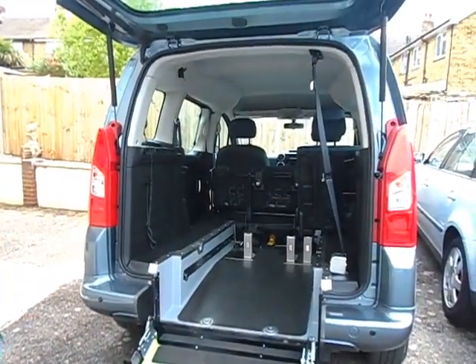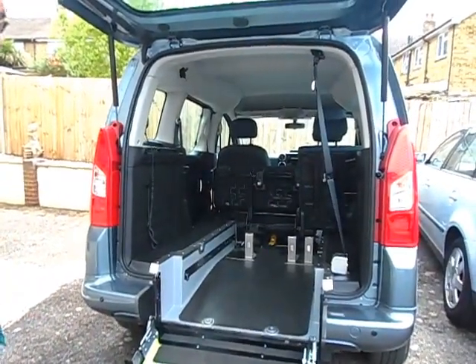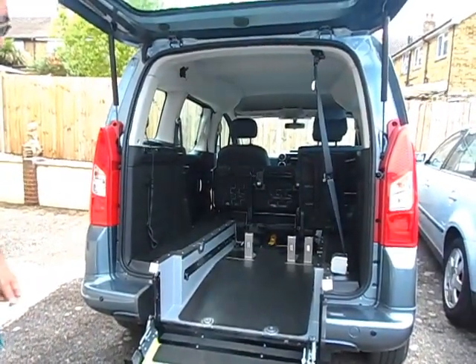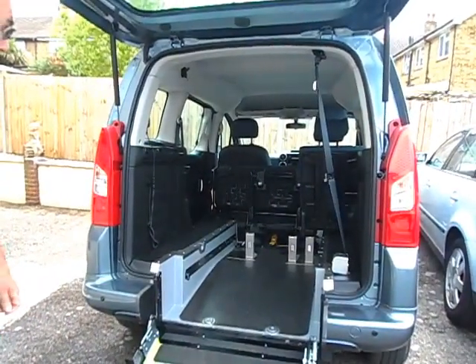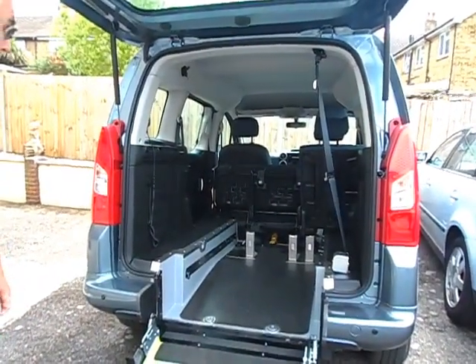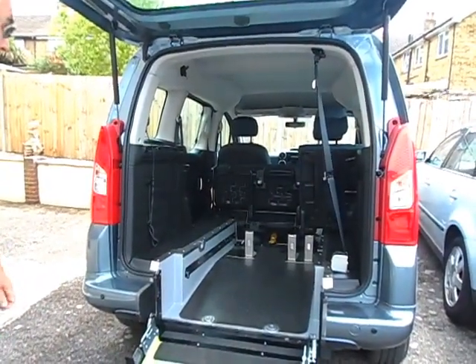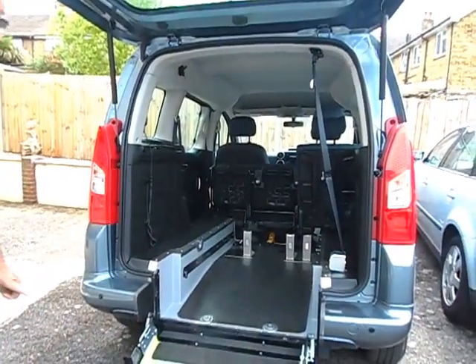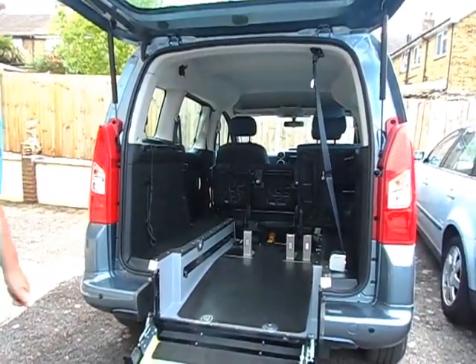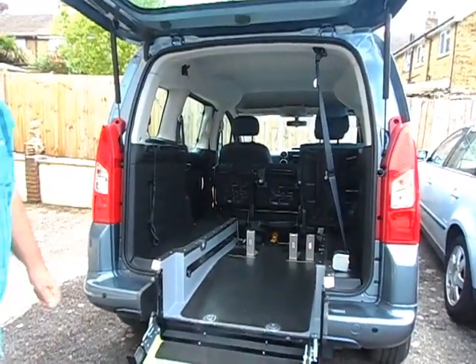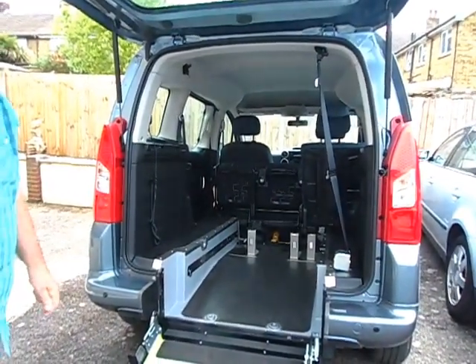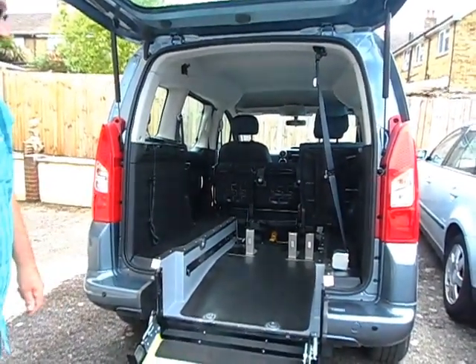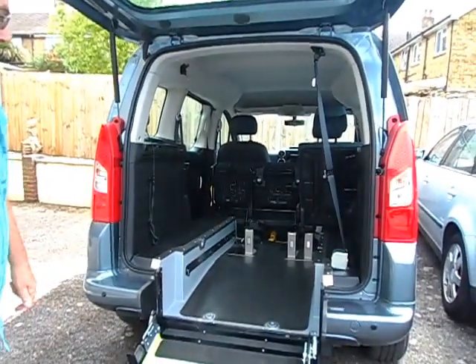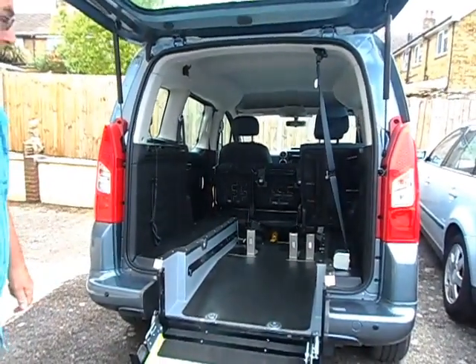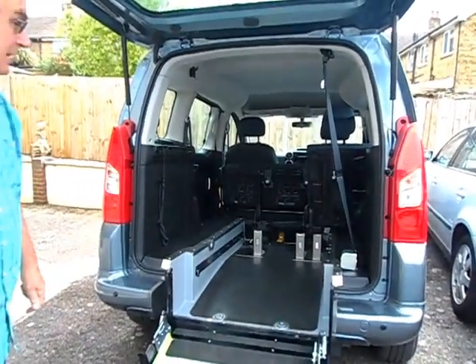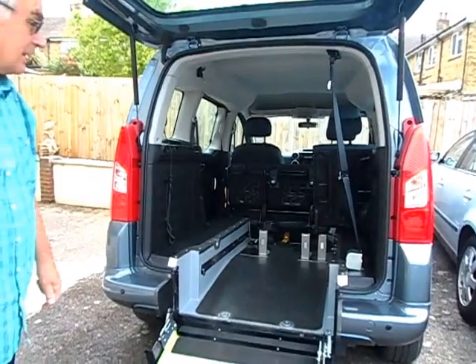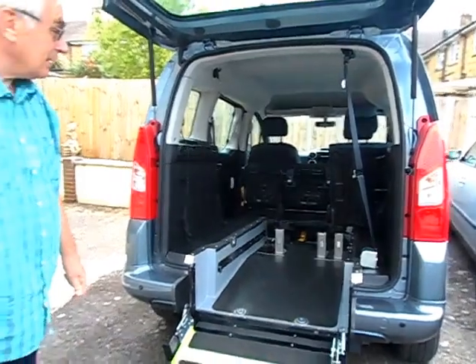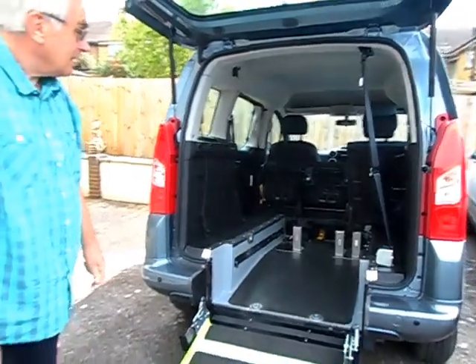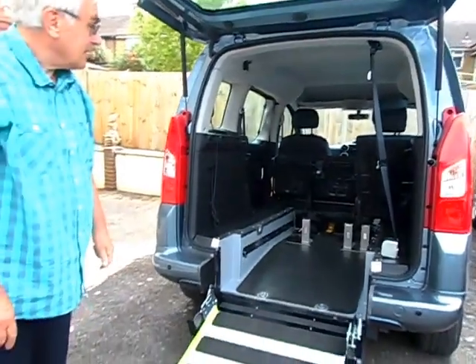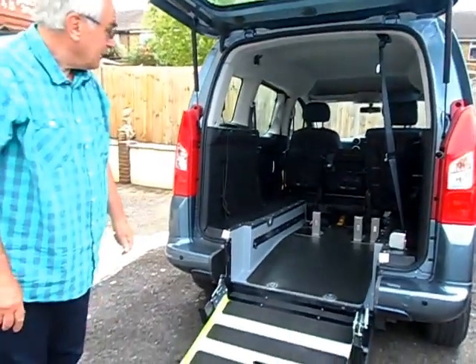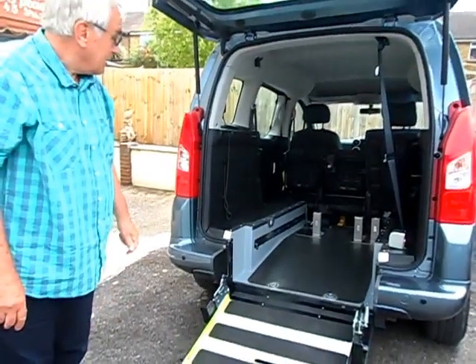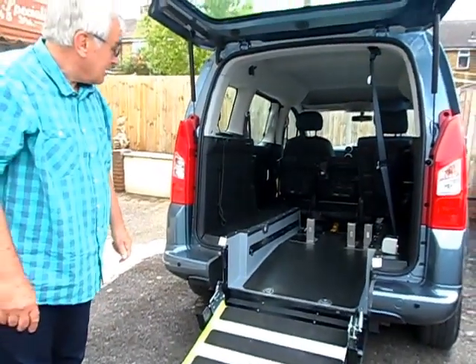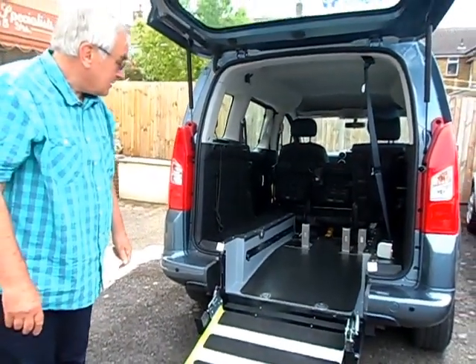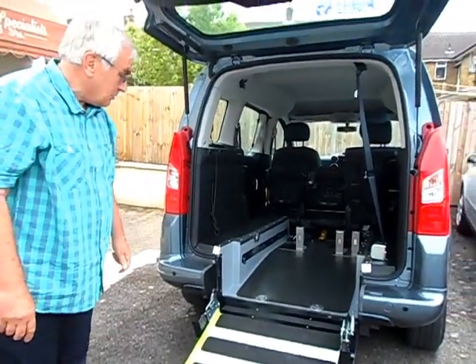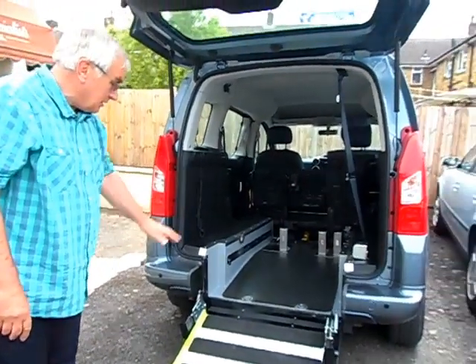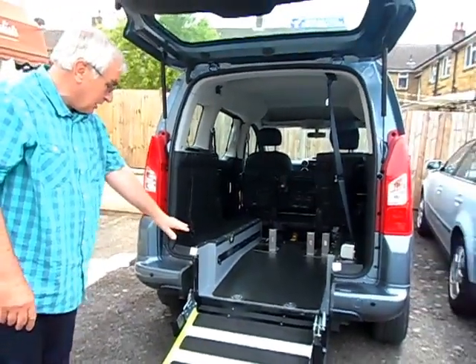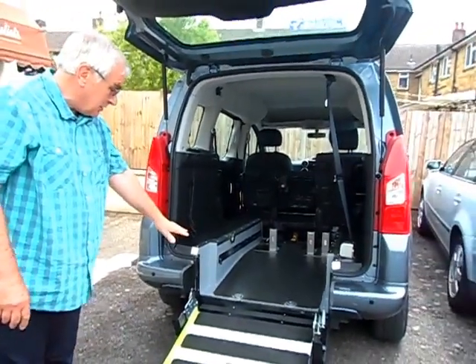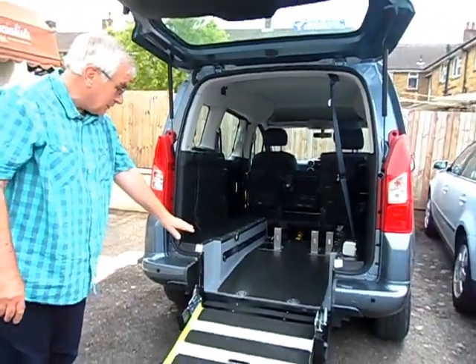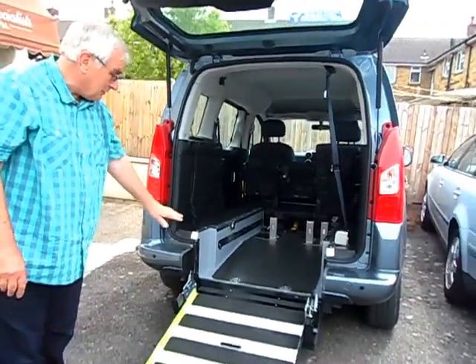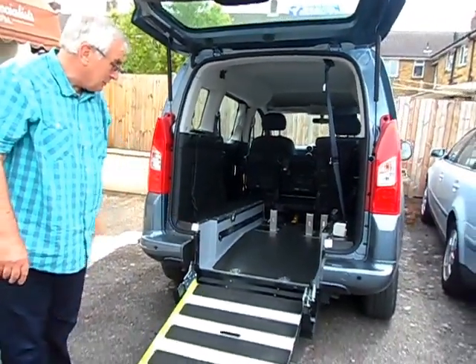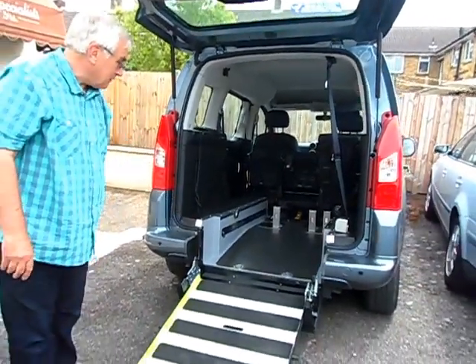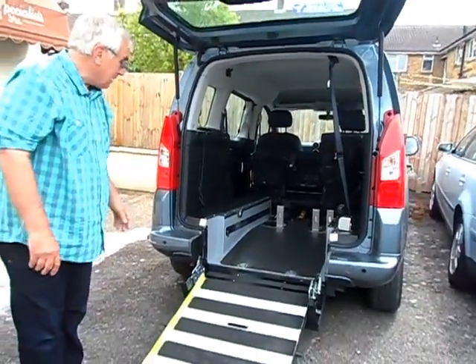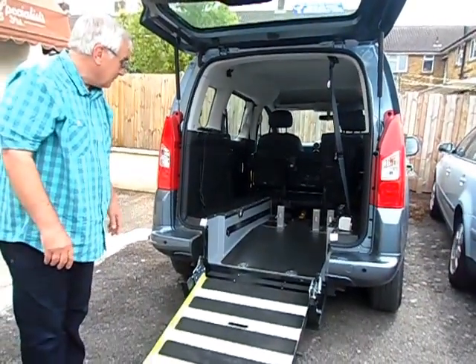No need to struggle getting someone in the front. So that's the new innovation — the fold flat ramp.